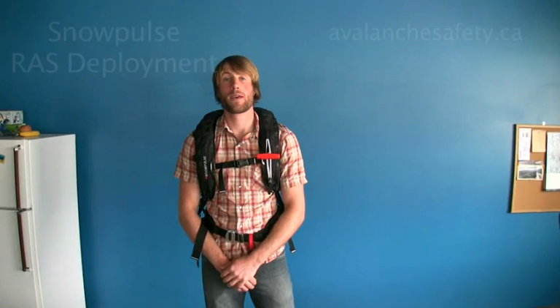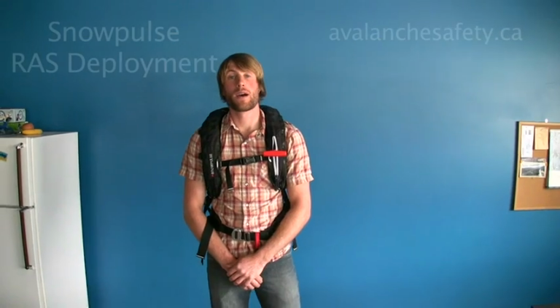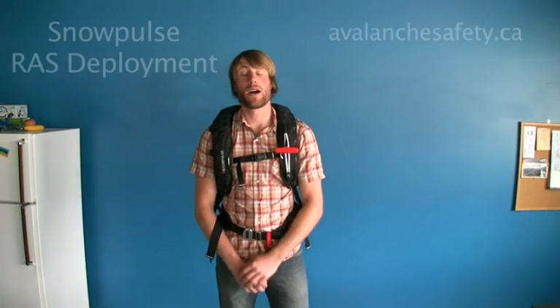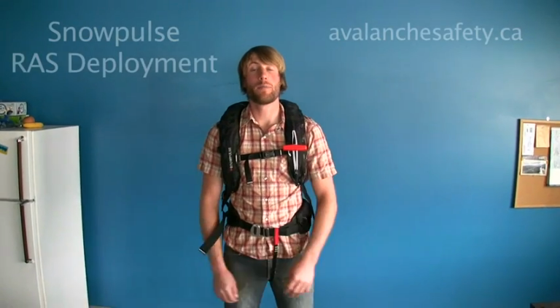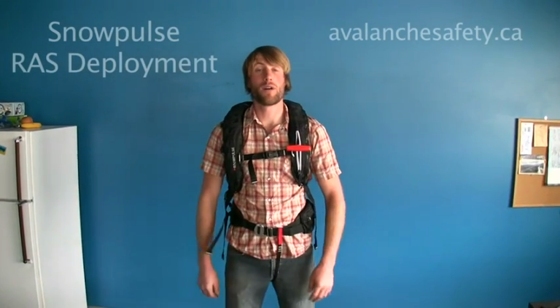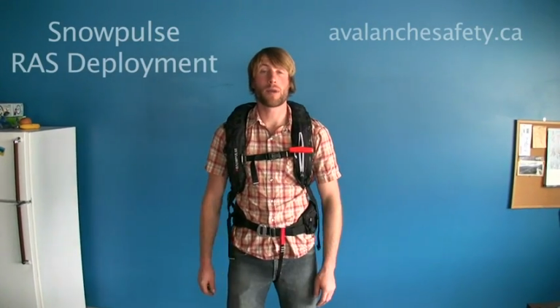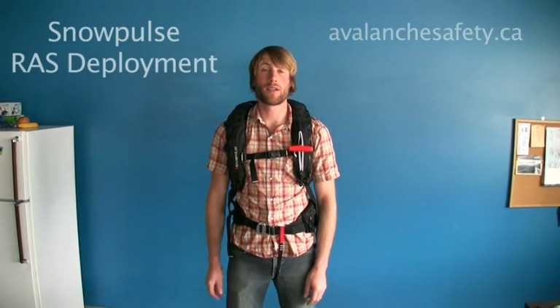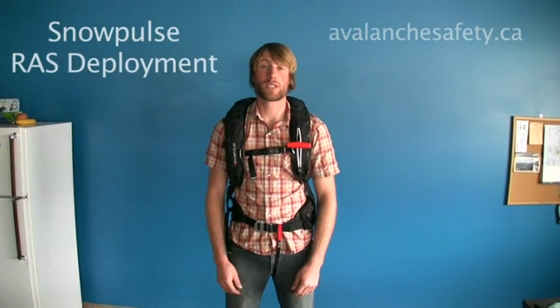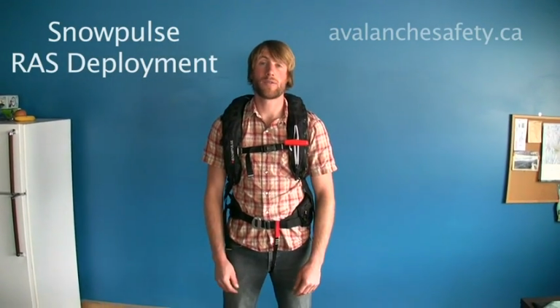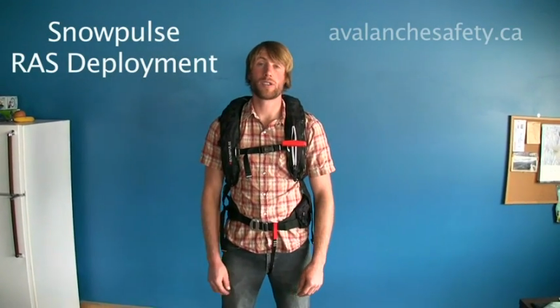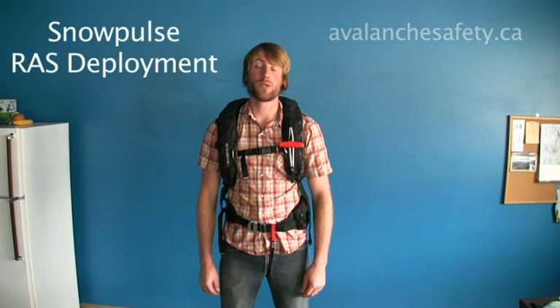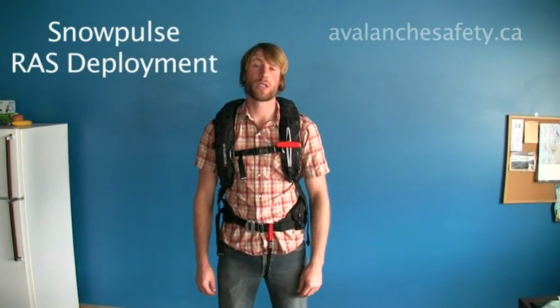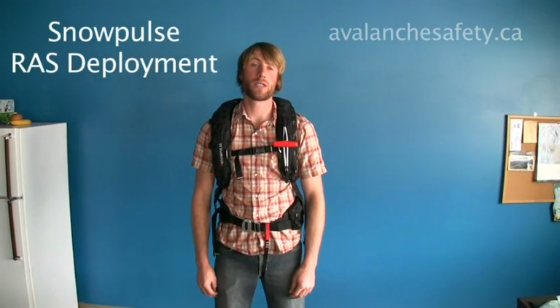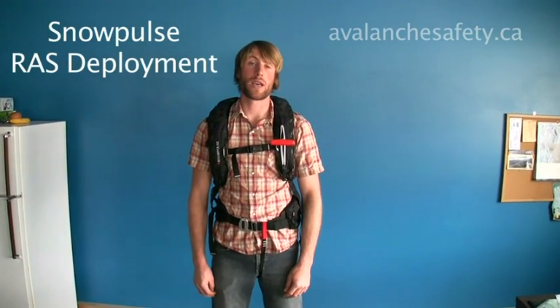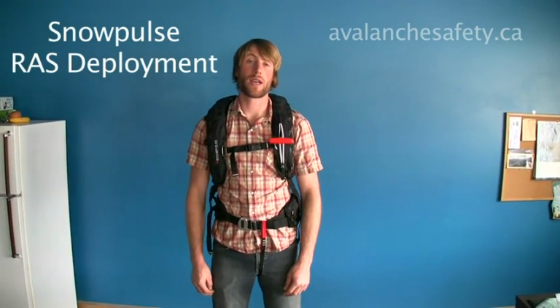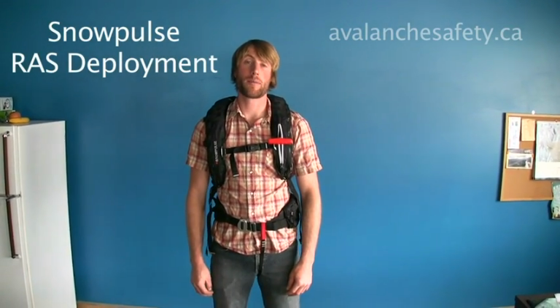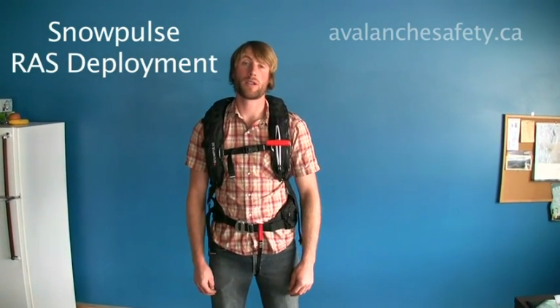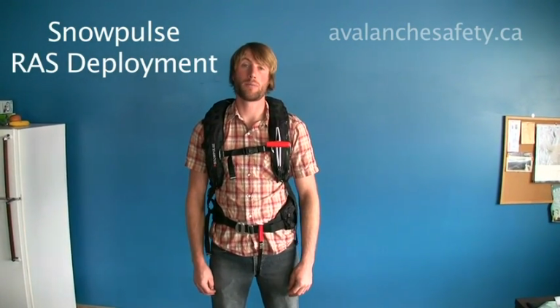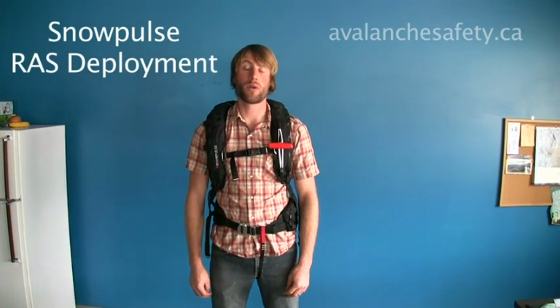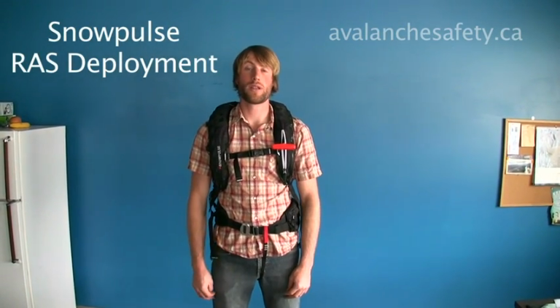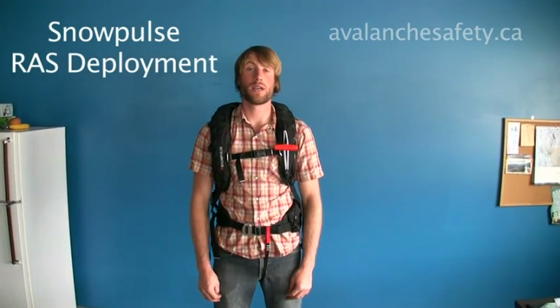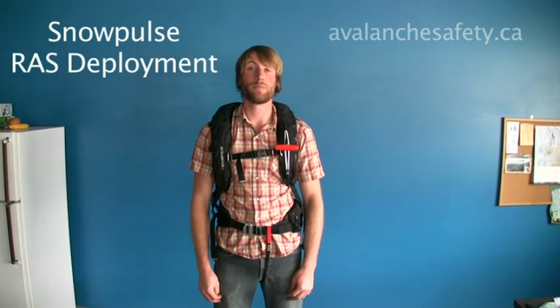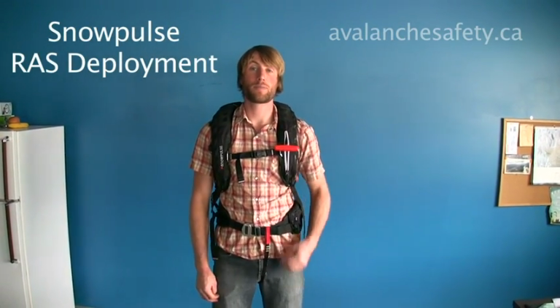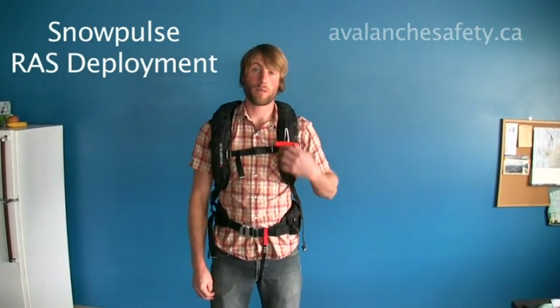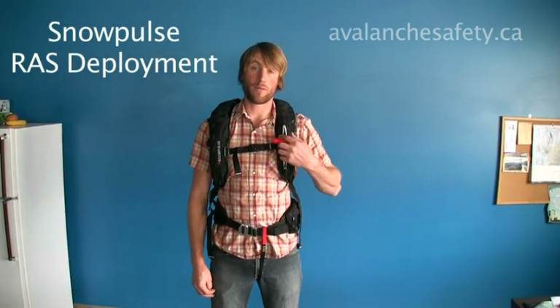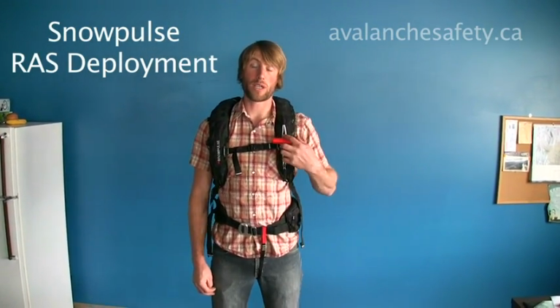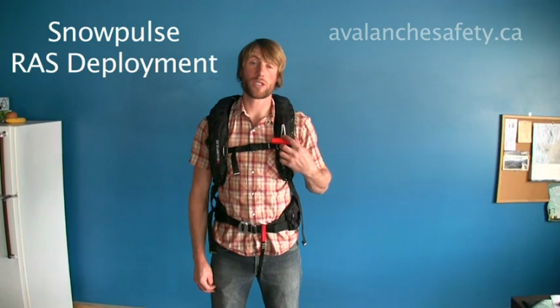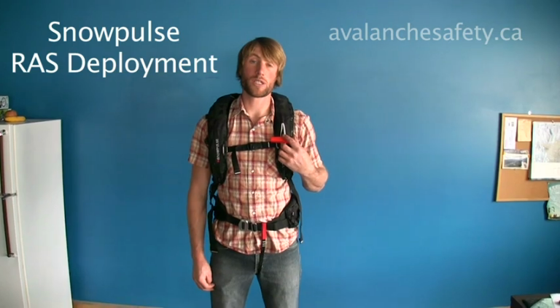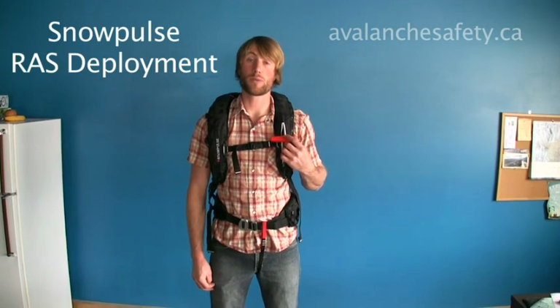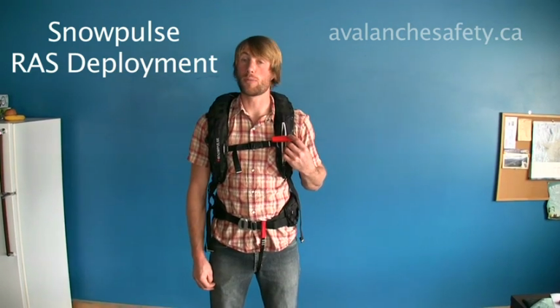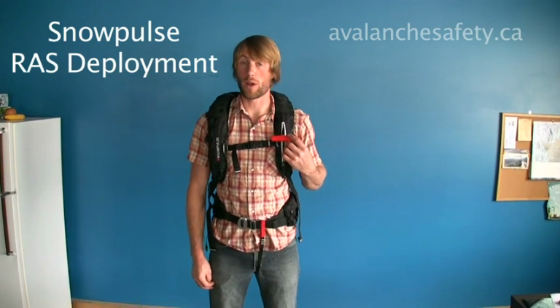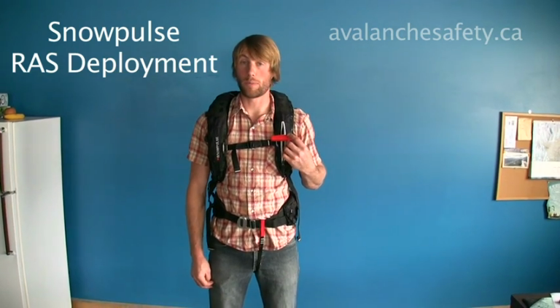Hi, I'm Paul from Avalanche Safety Solutions and I'm going to deploy the Inflation System 2.0.